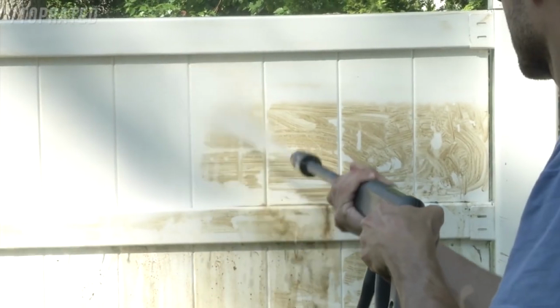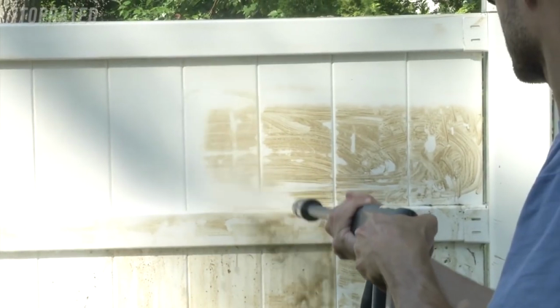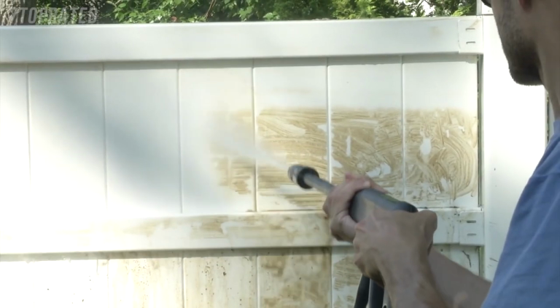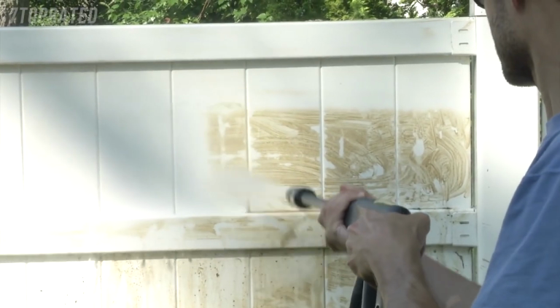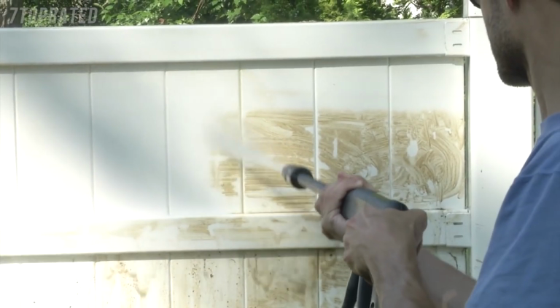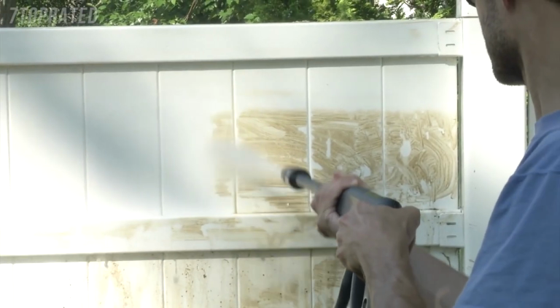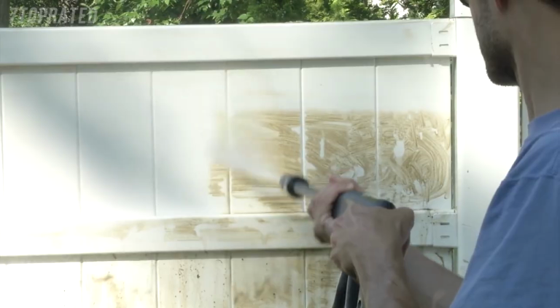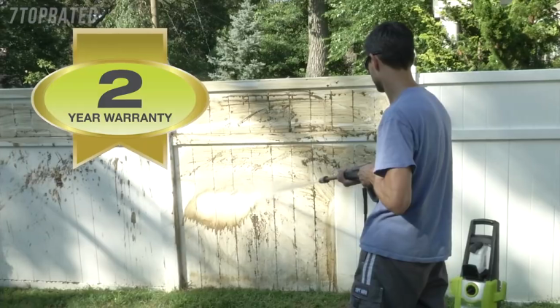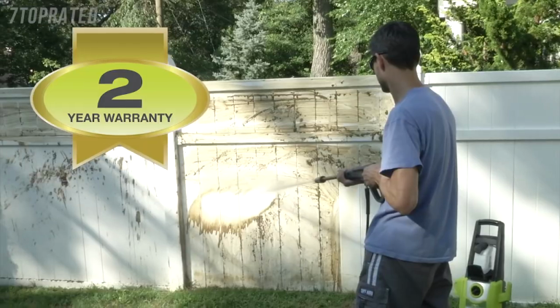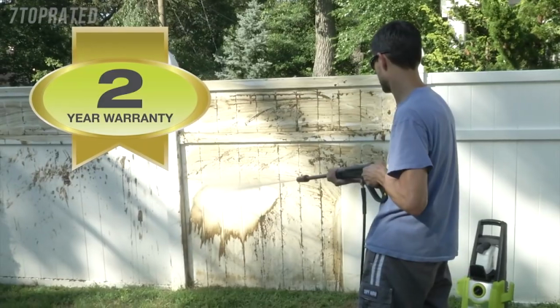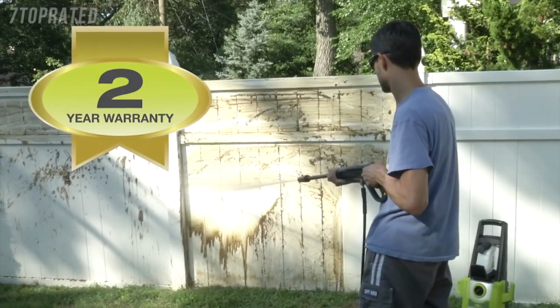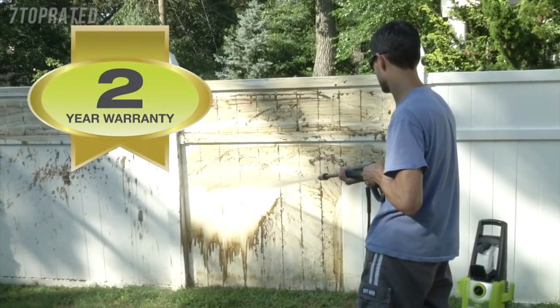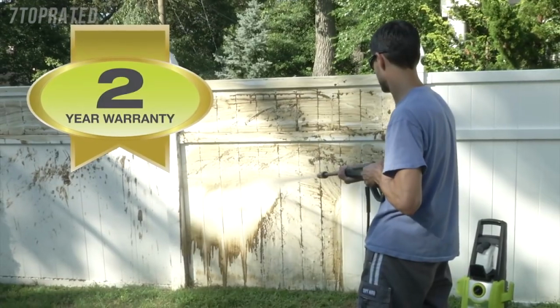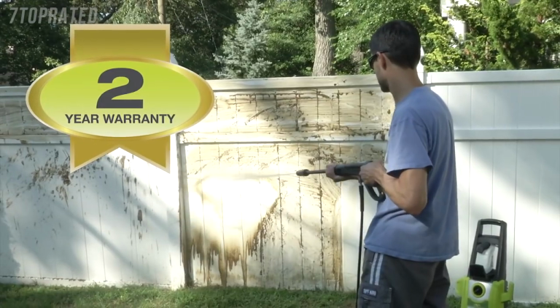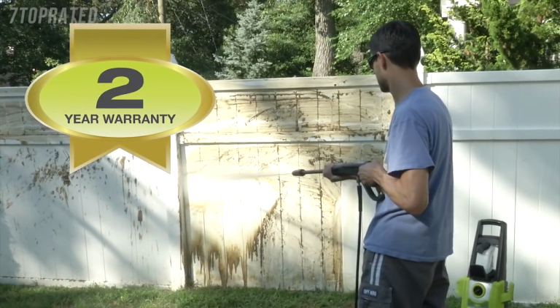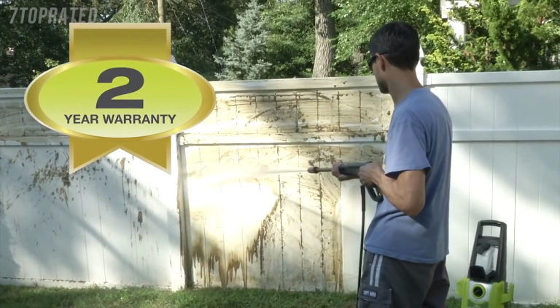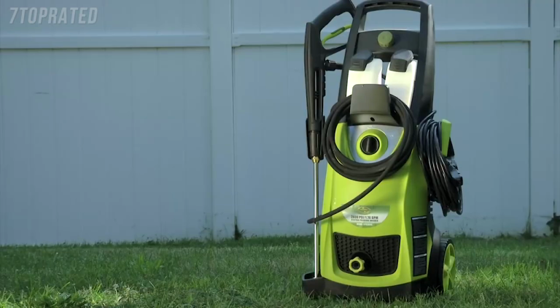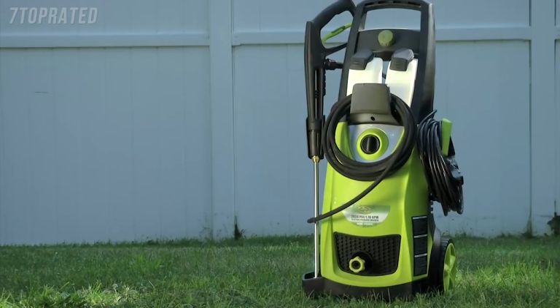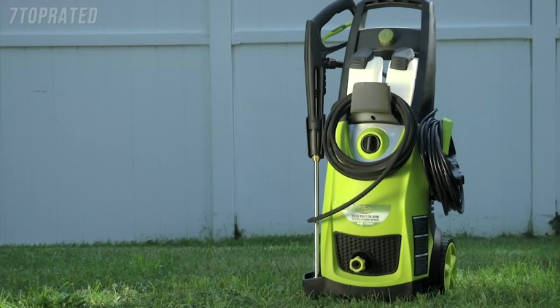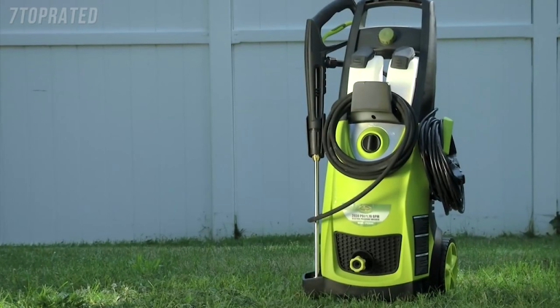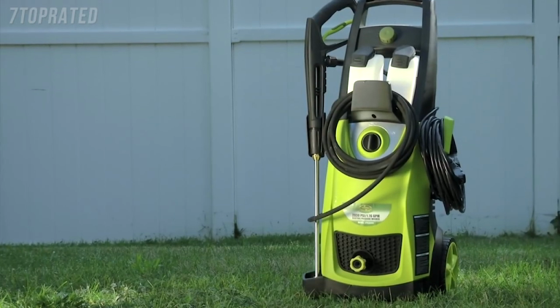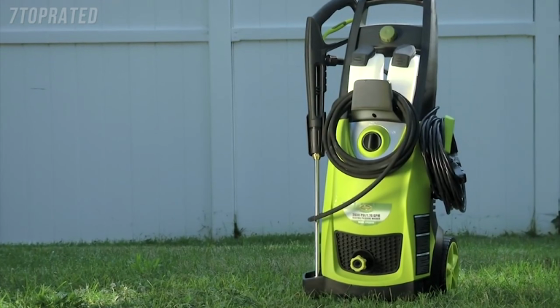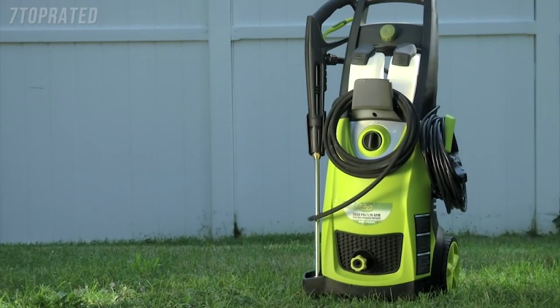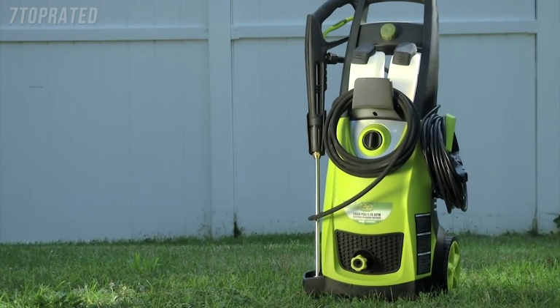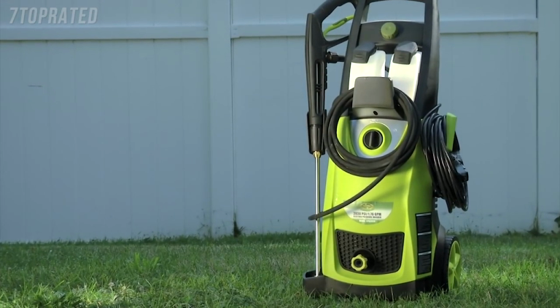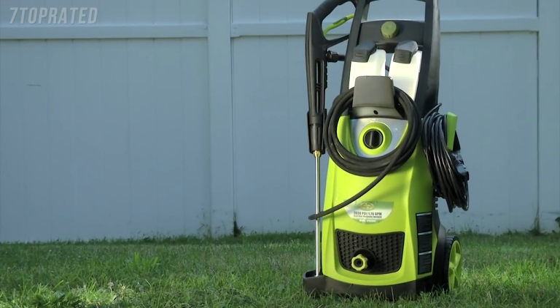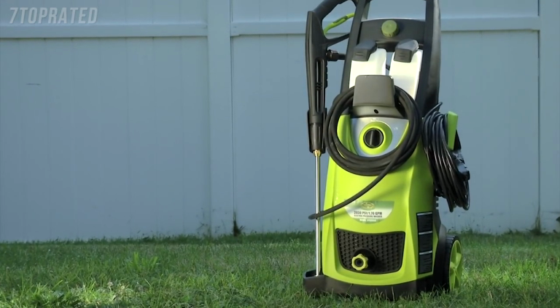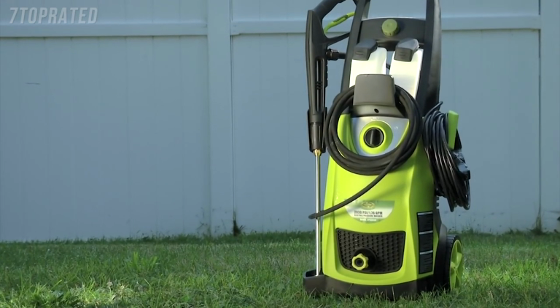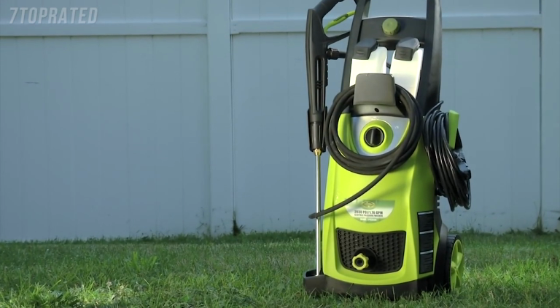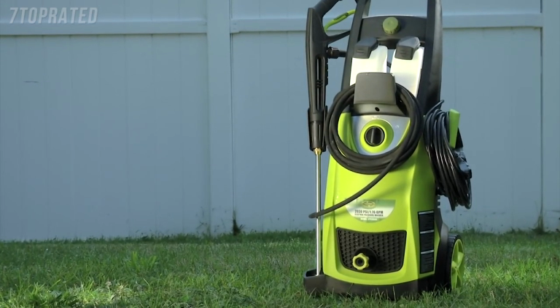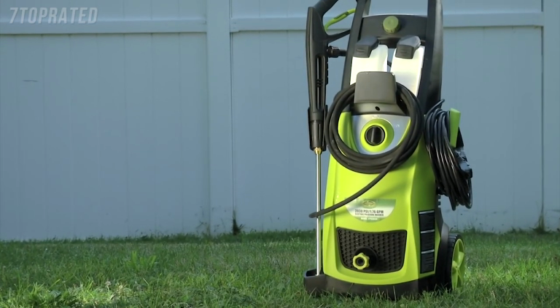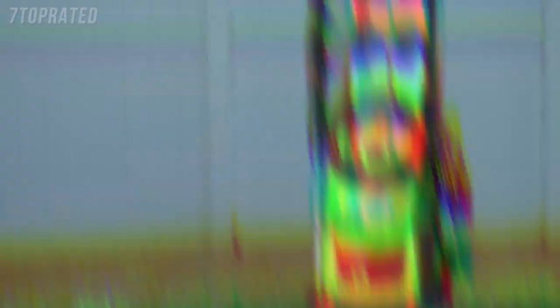Every Pressure Joe is backed by a full two-year warranty. For the extreme power and performance you demand, go with Joe.